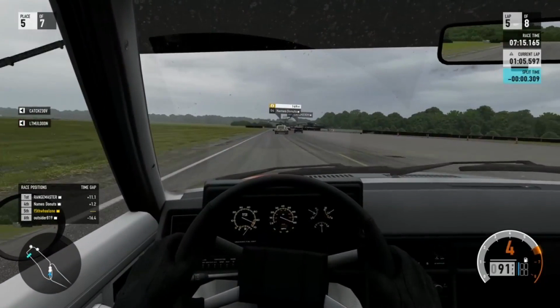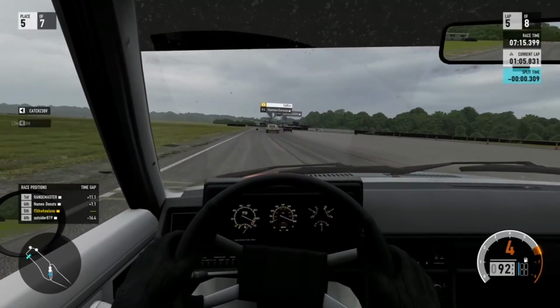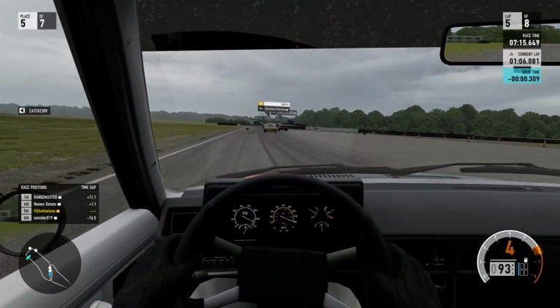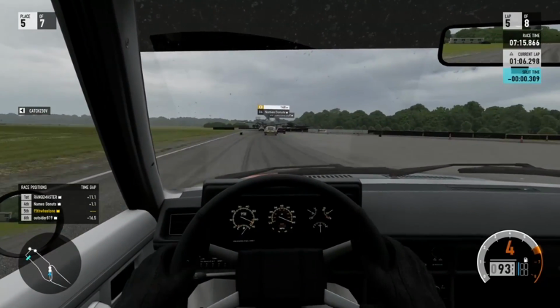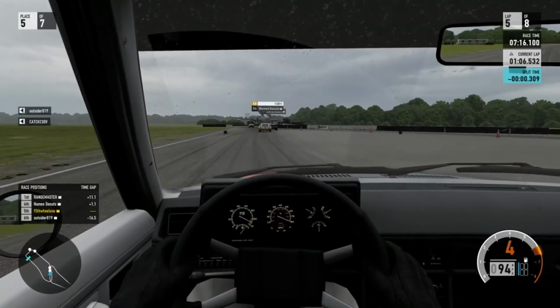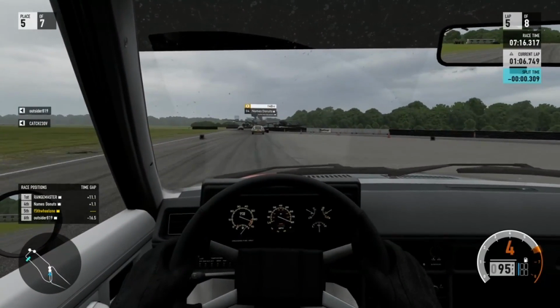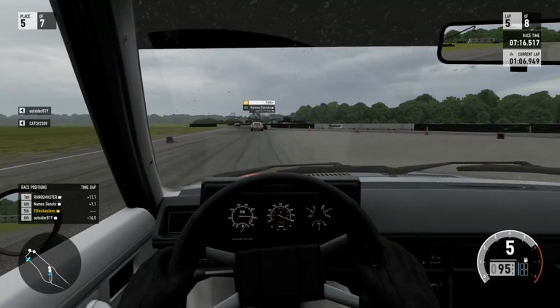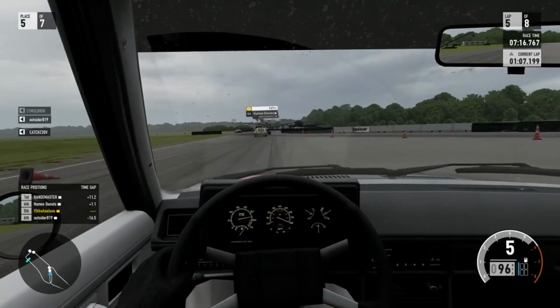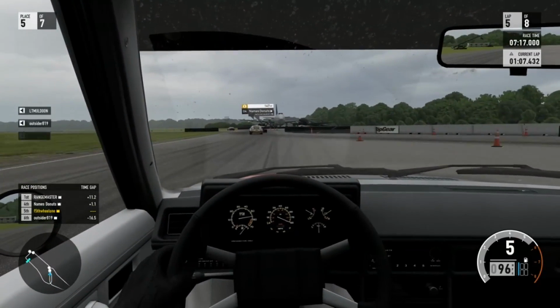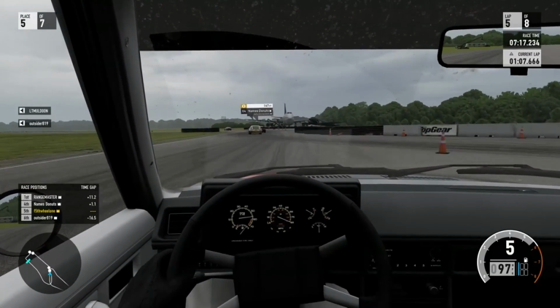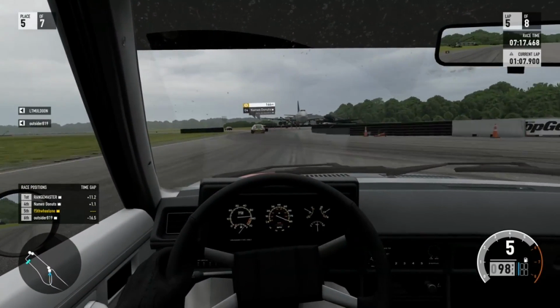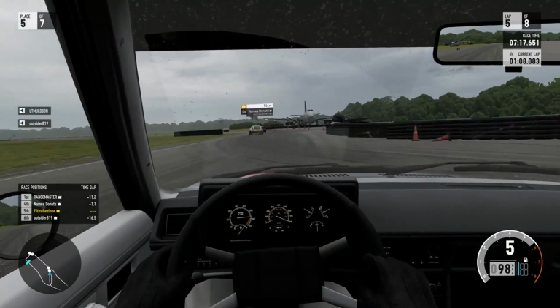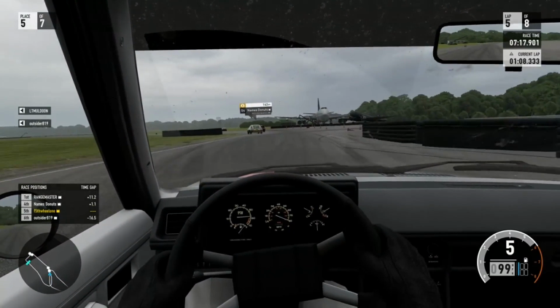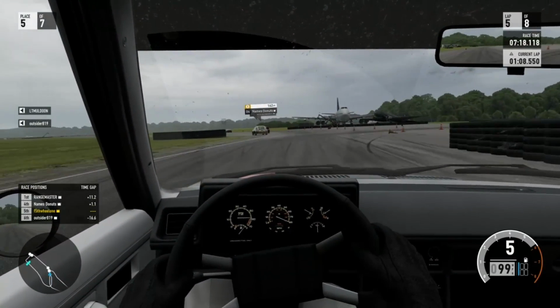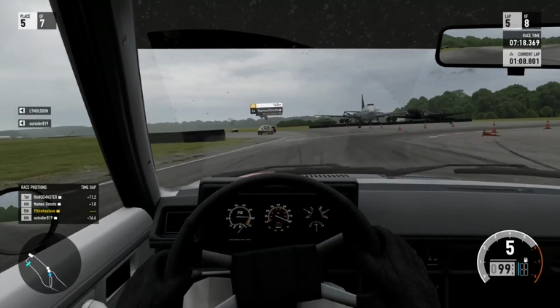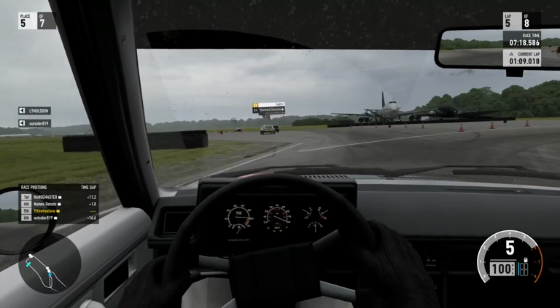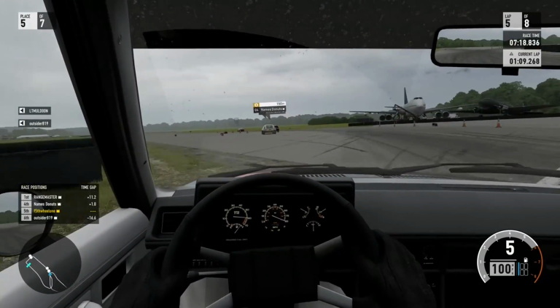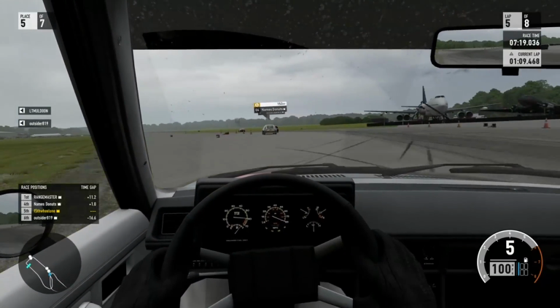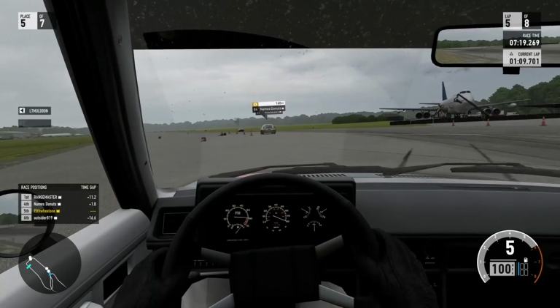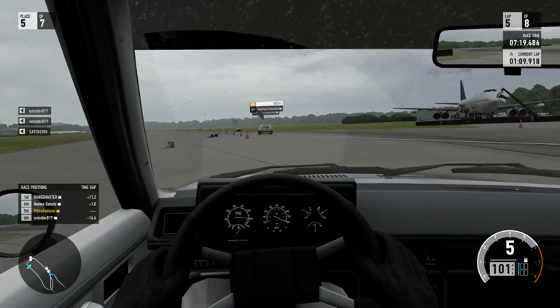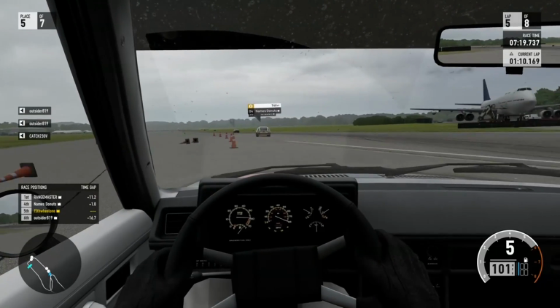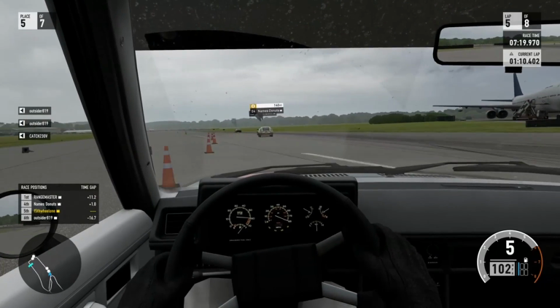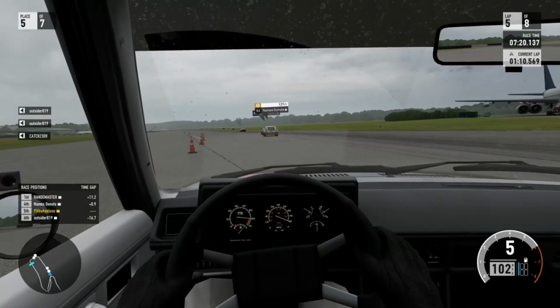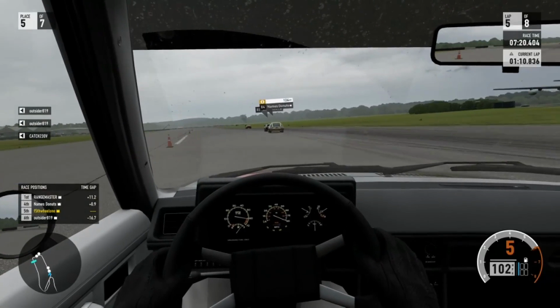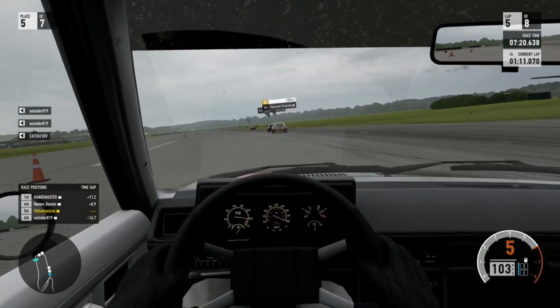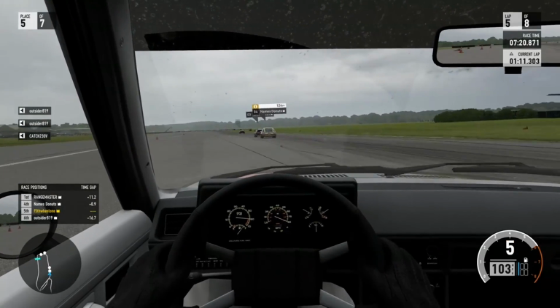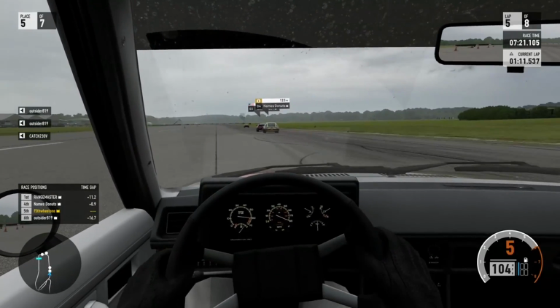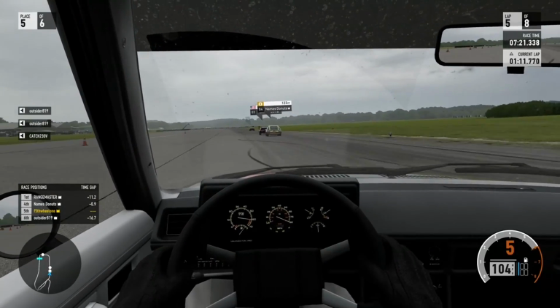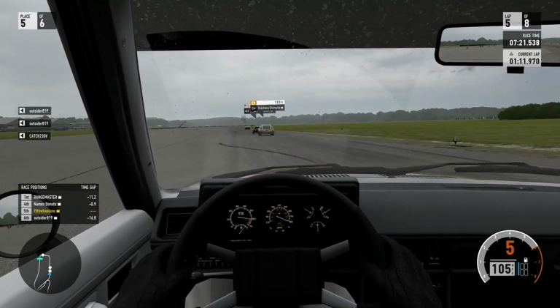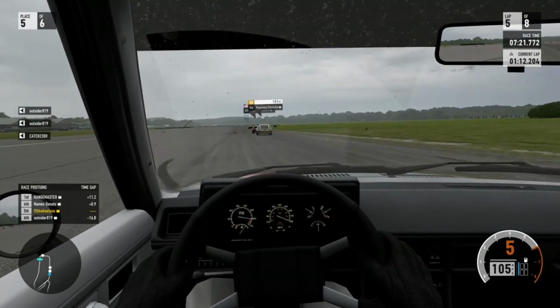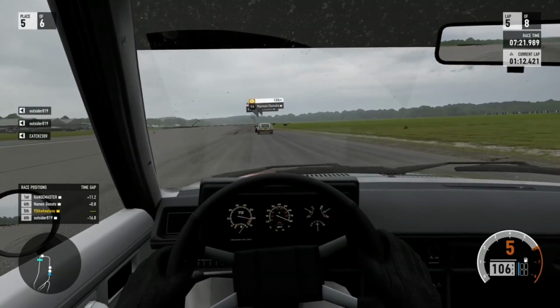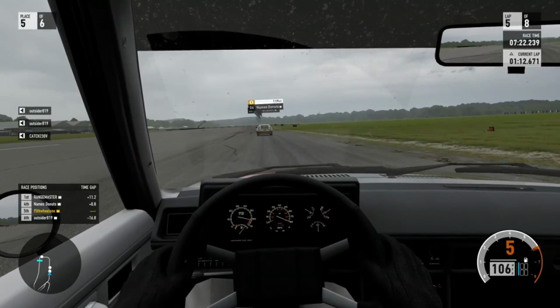It's probably like one of them little pinwheels you have as a kid. It probably just blows when you're going through the air. You don't even have a belt drive.